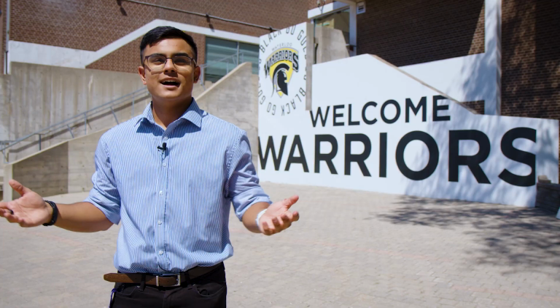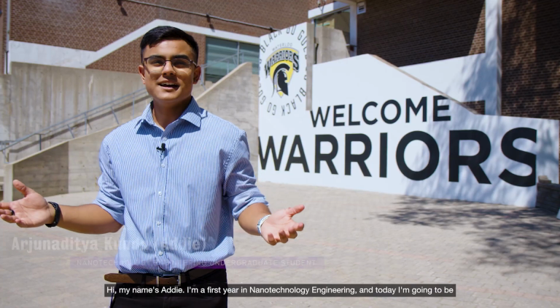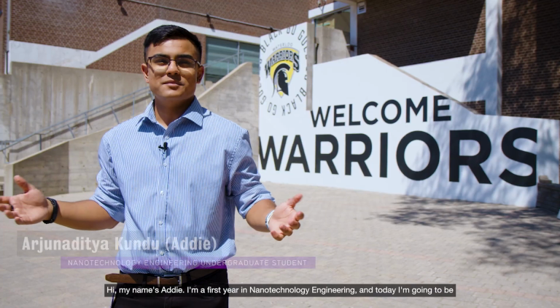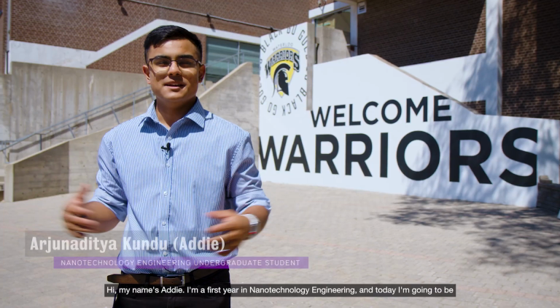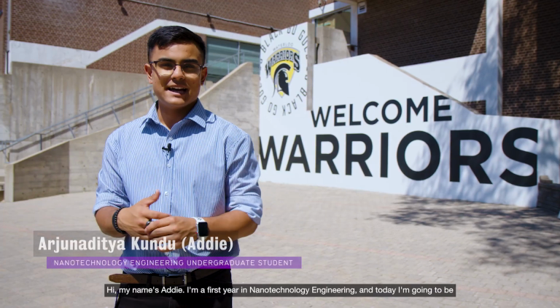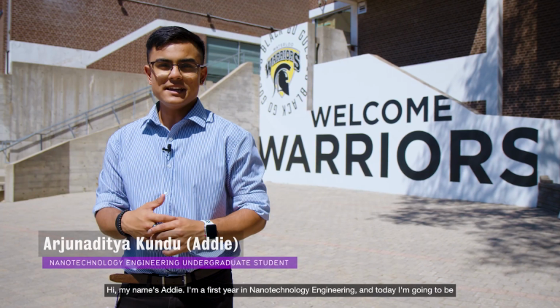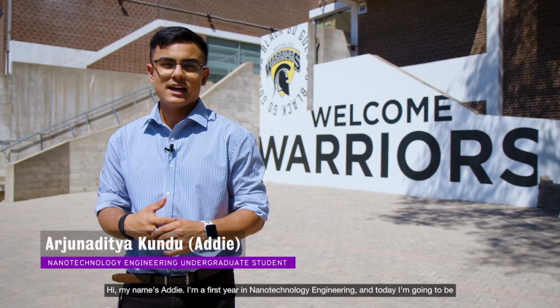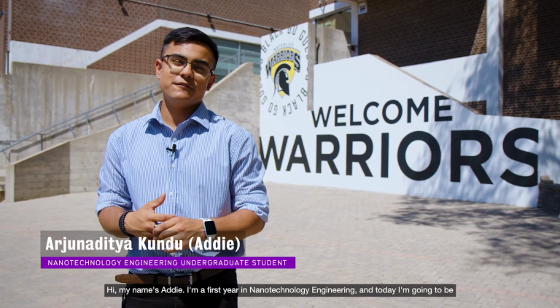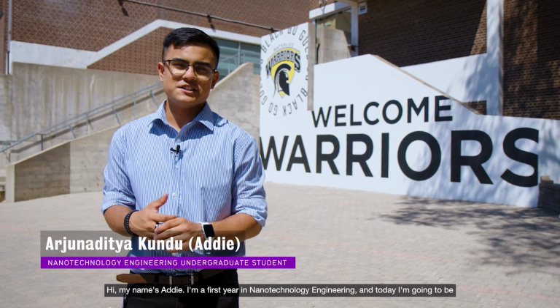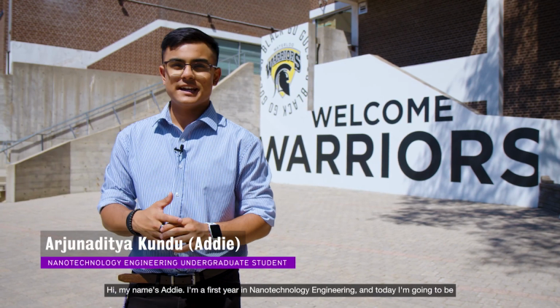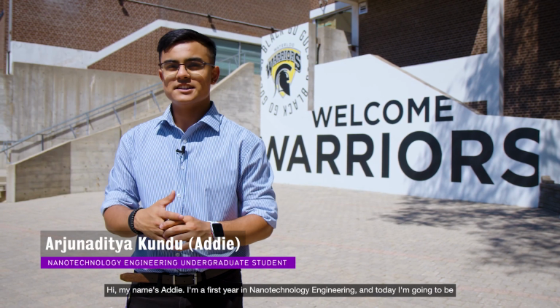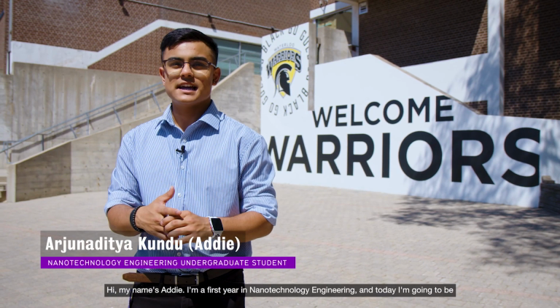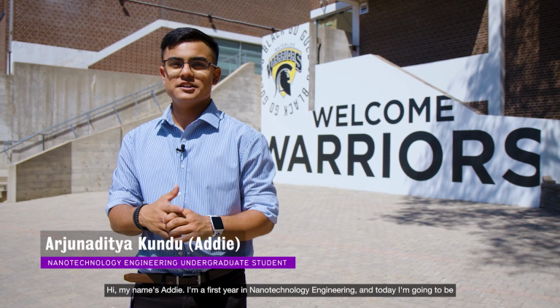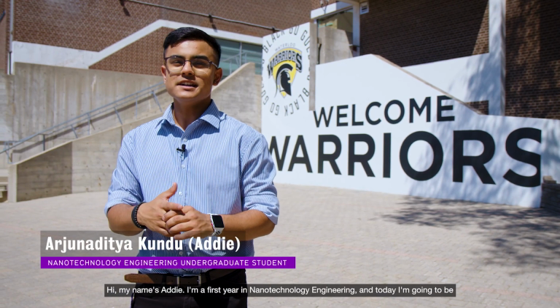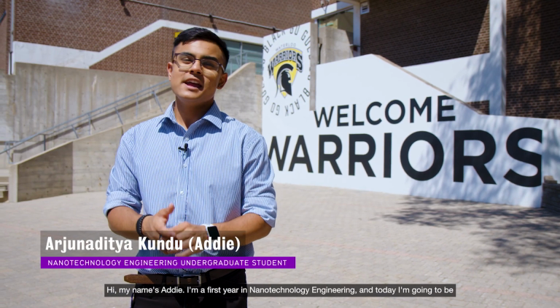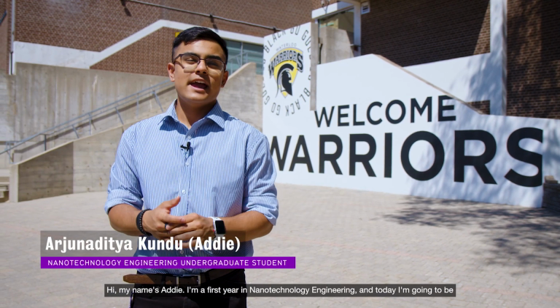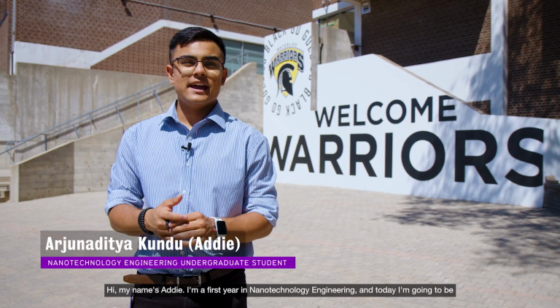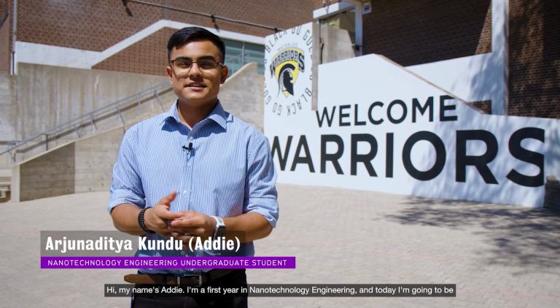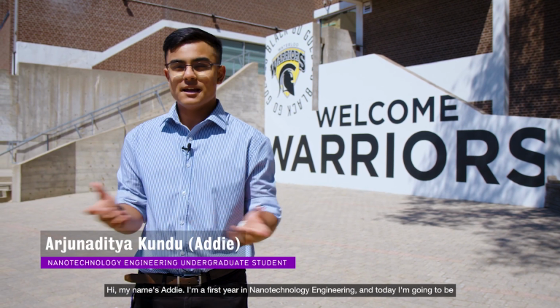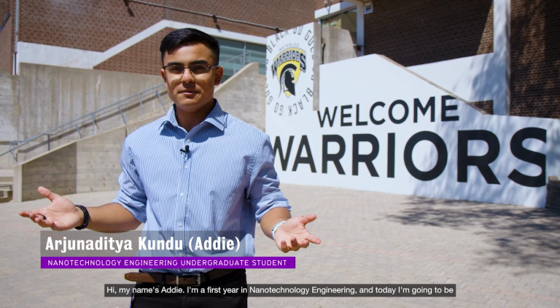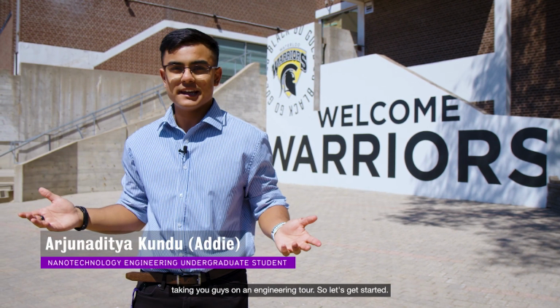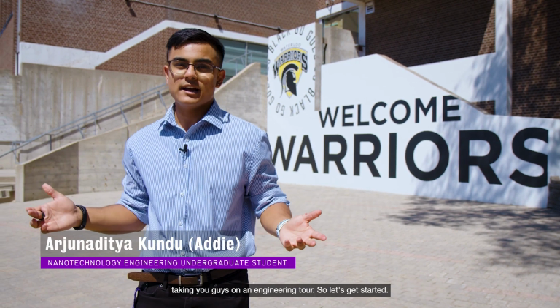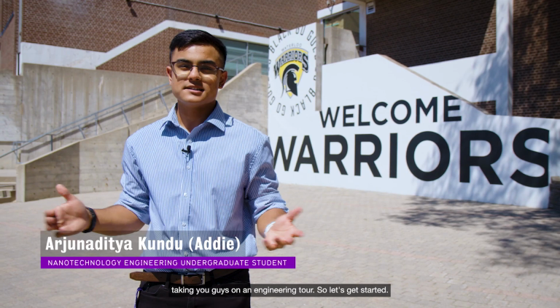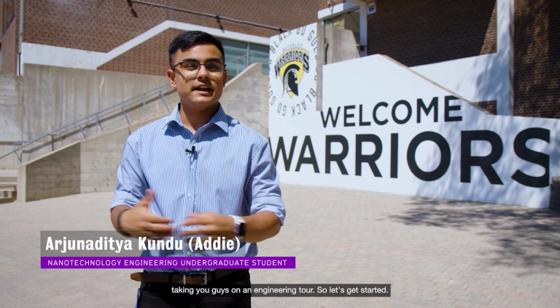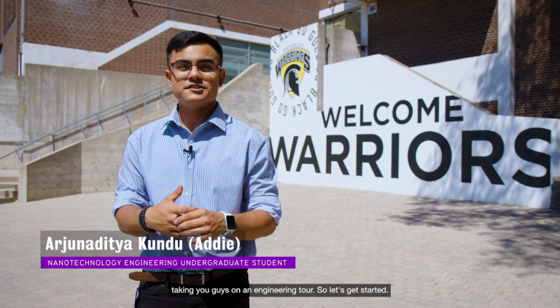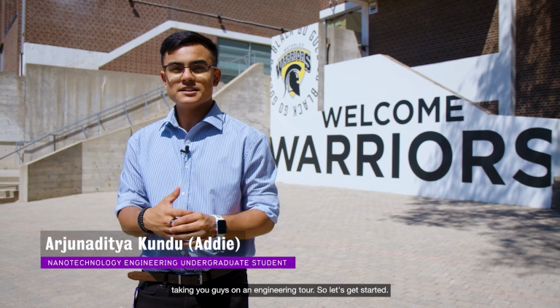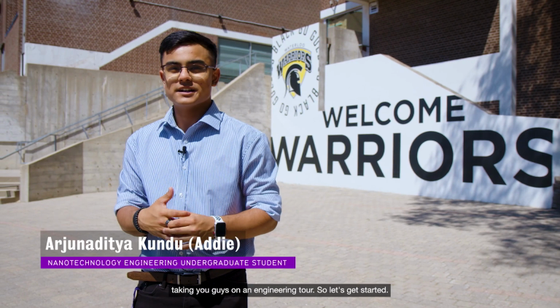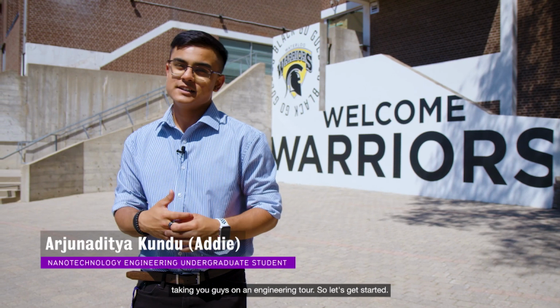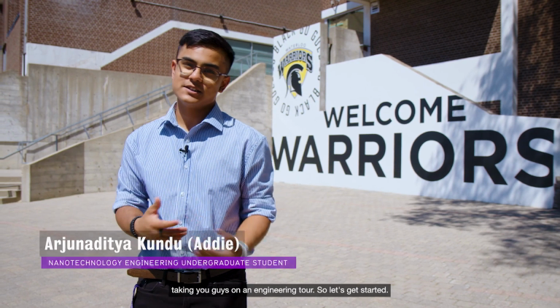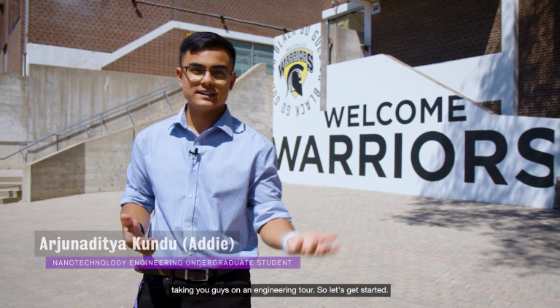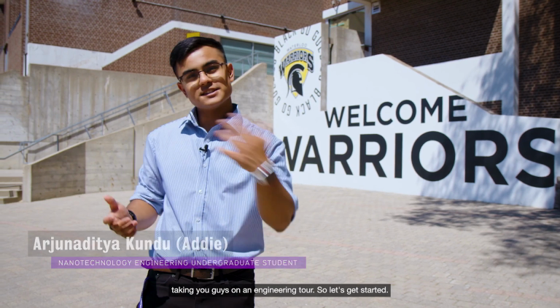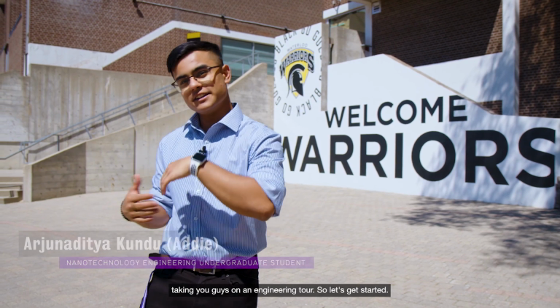Hi, my name is Adi. I'm a first year in Nanotech Engineering and today I'm going to be taking you guys on an engineering tour. So let's get started.